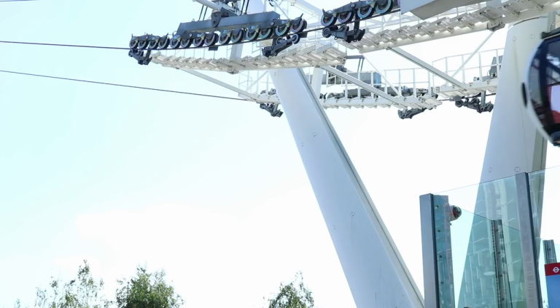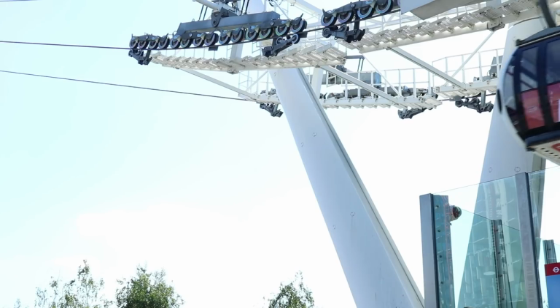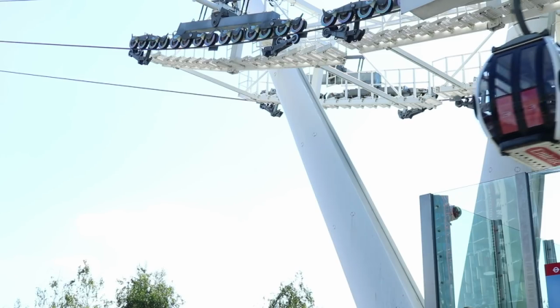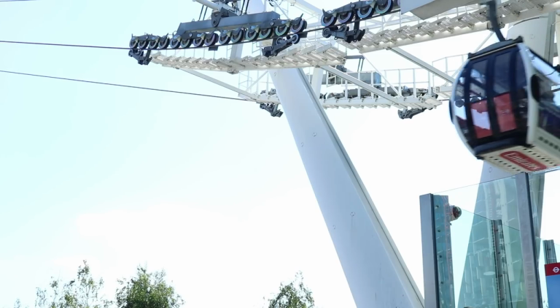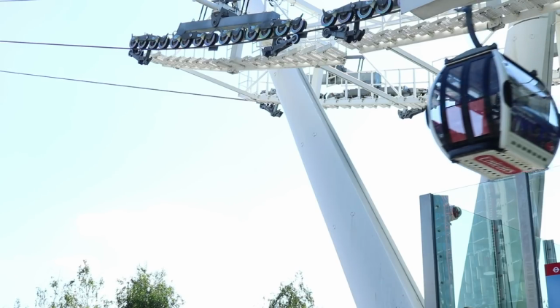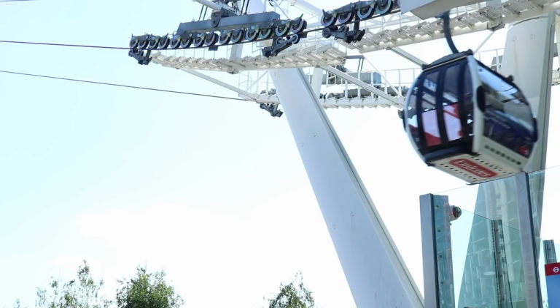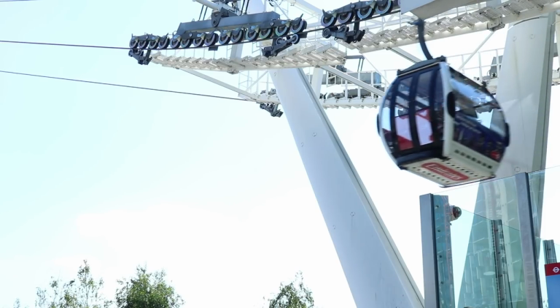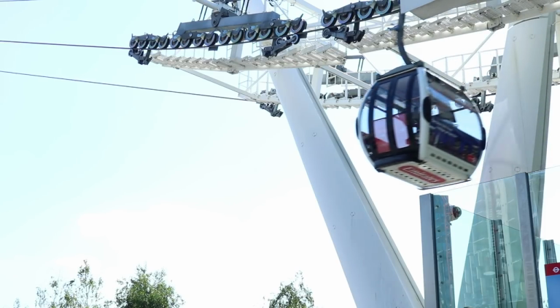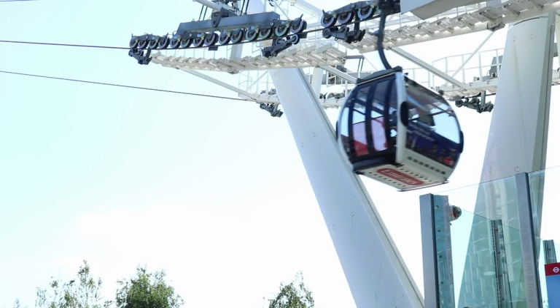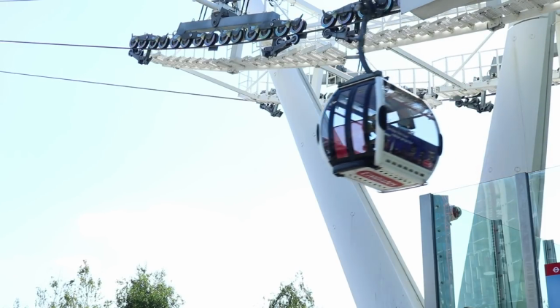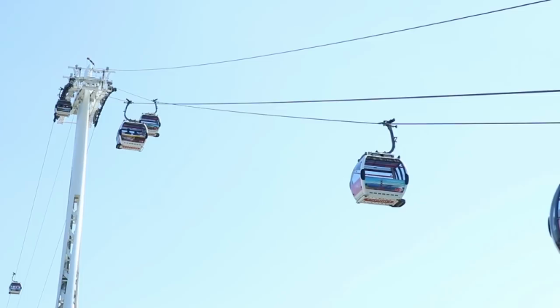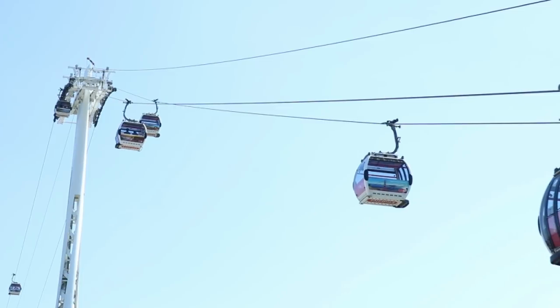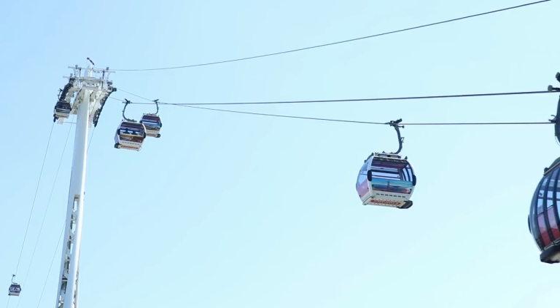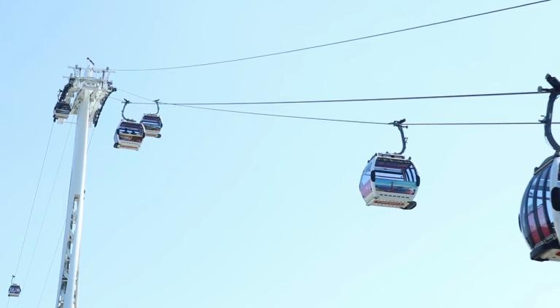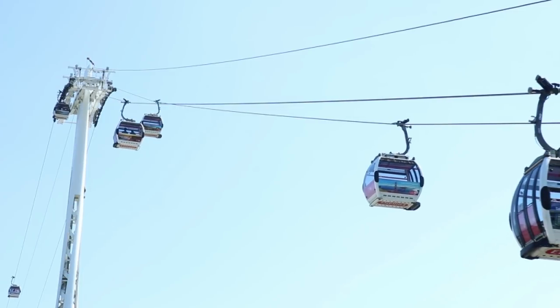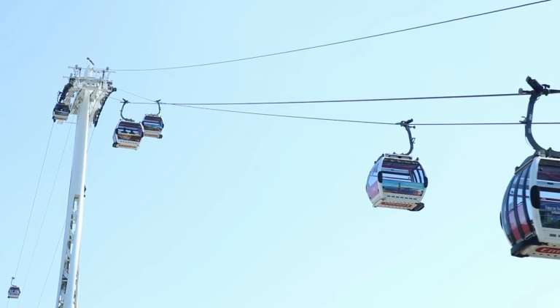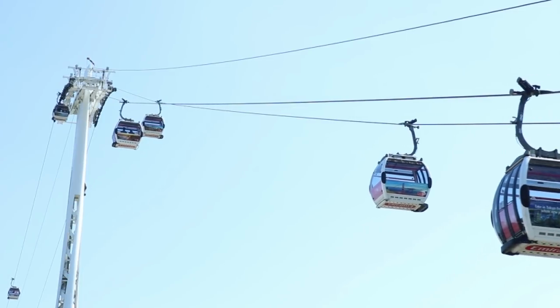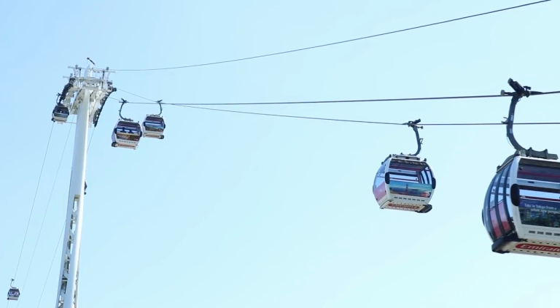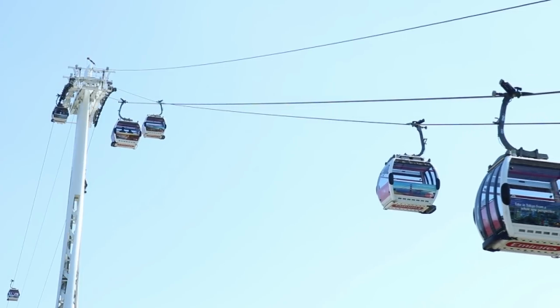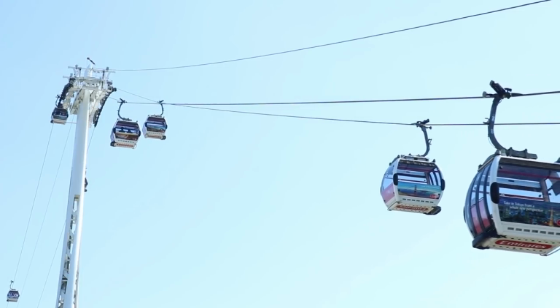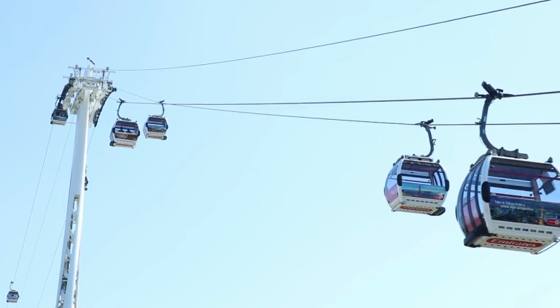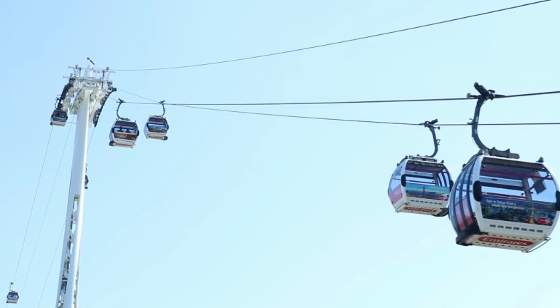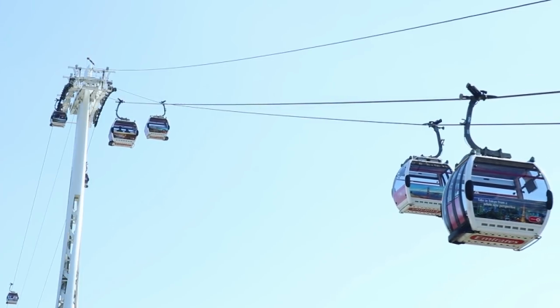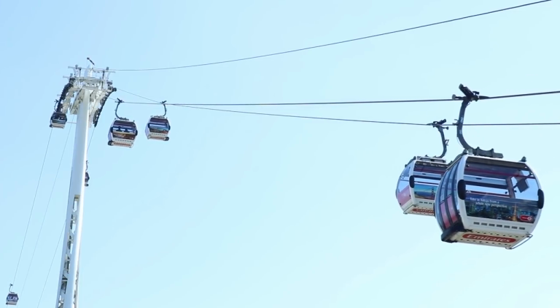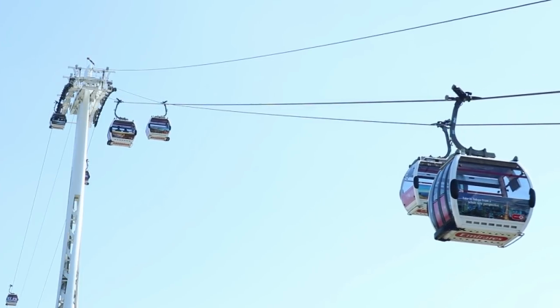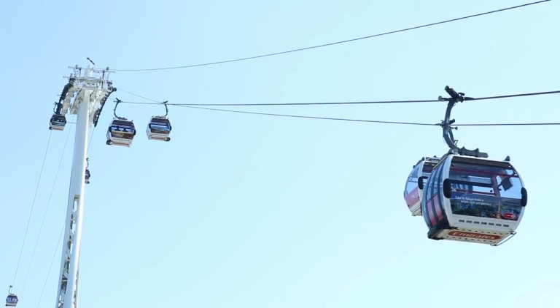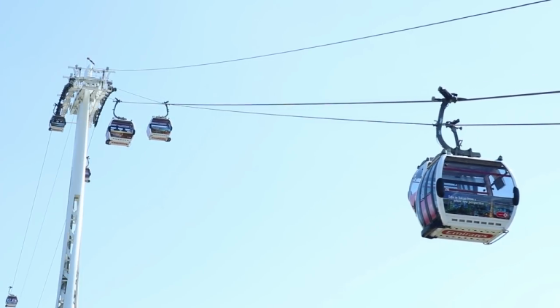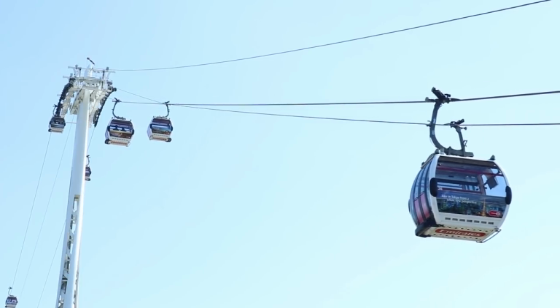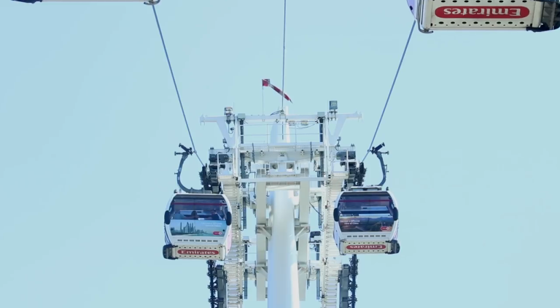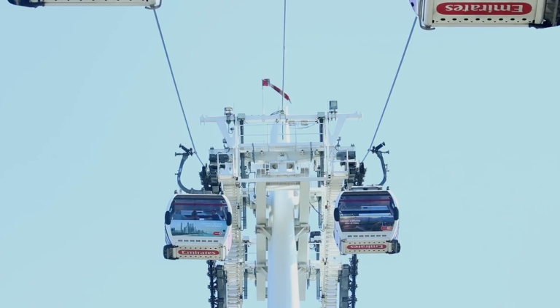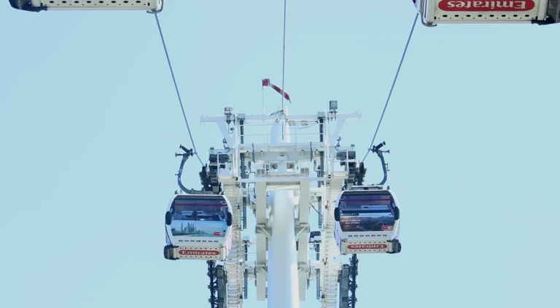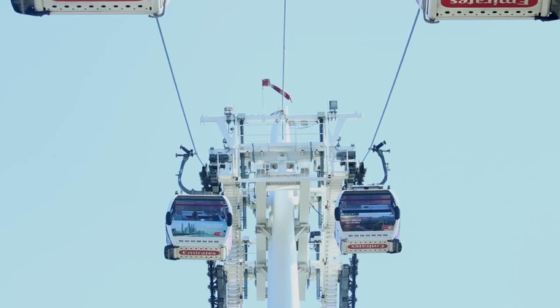The Emirates Airline looks quite slow, but it takes 10 minutes to cross the water, and they double that speed in rush hour for the commutes.